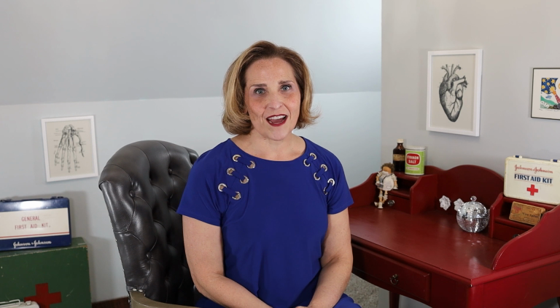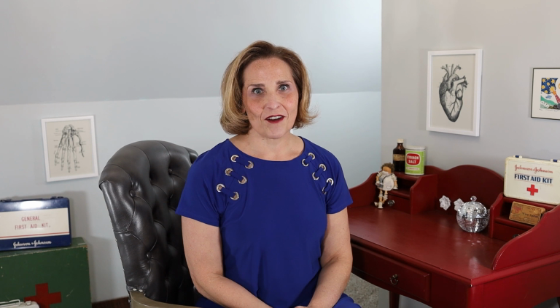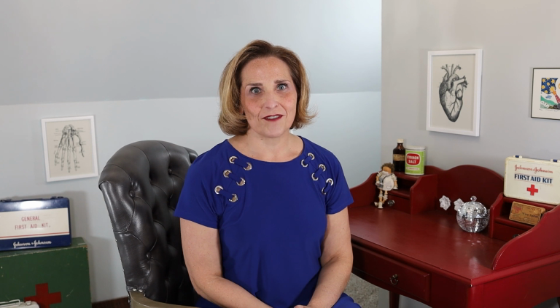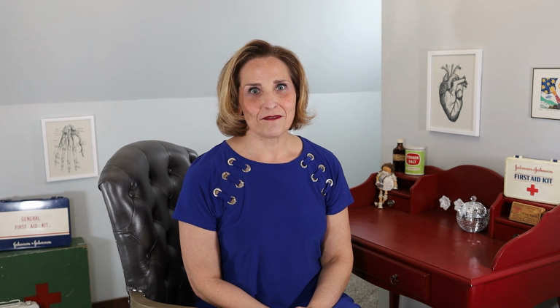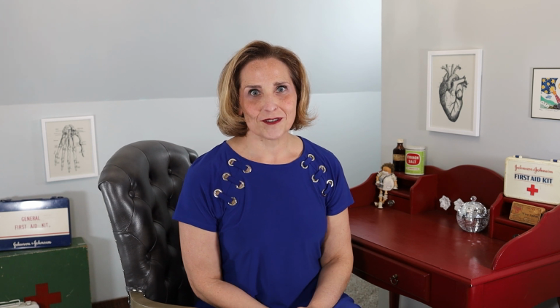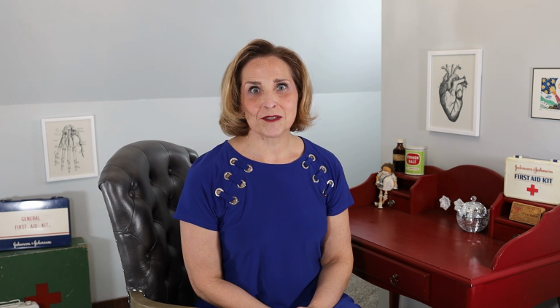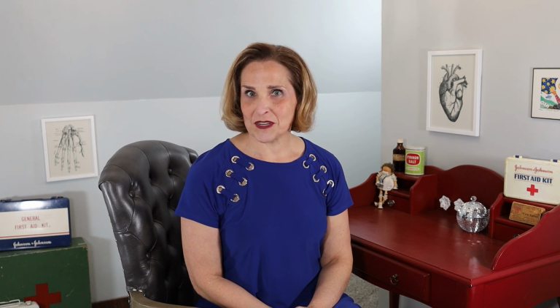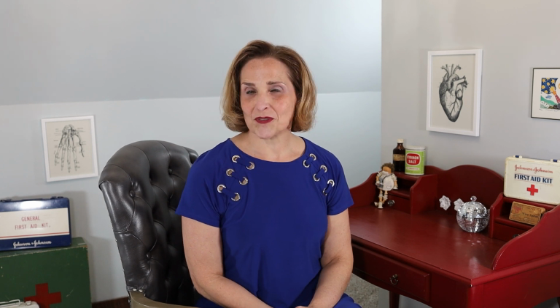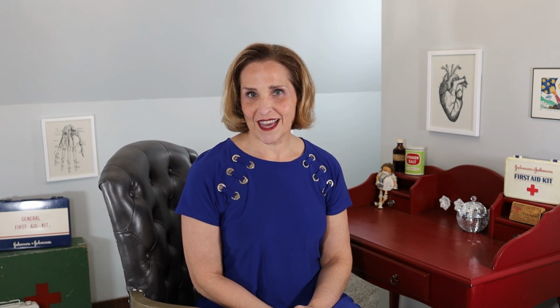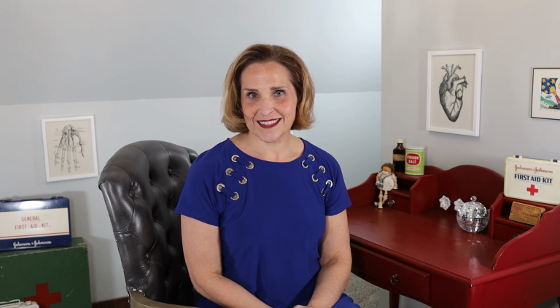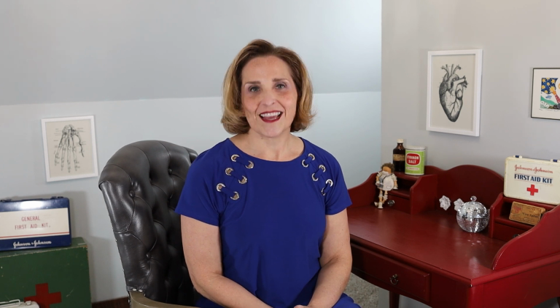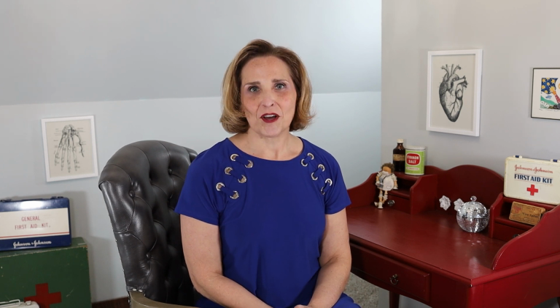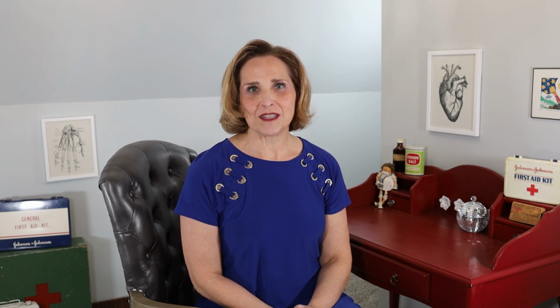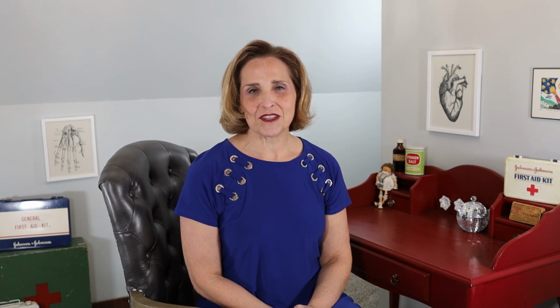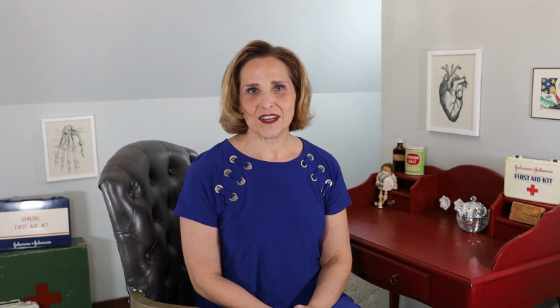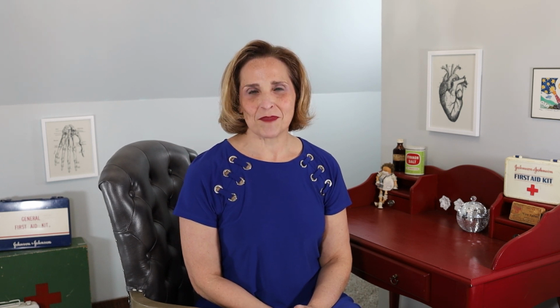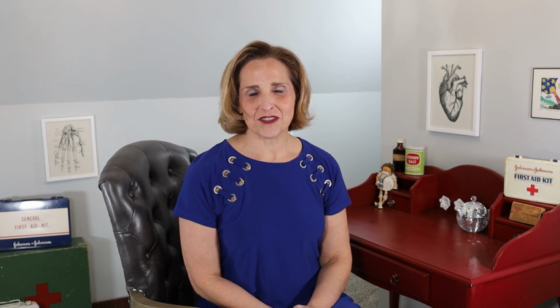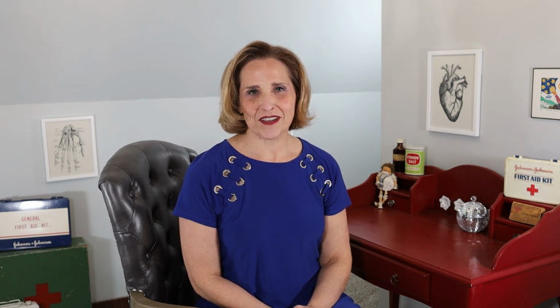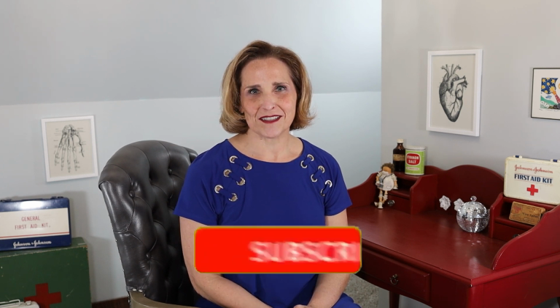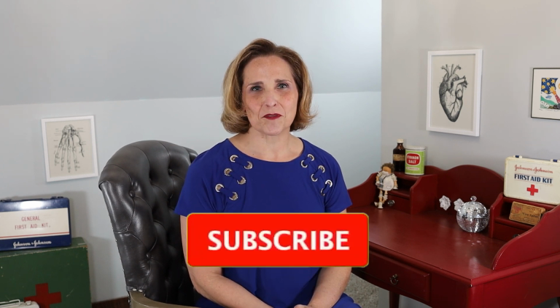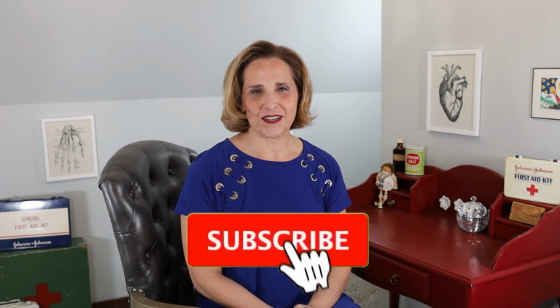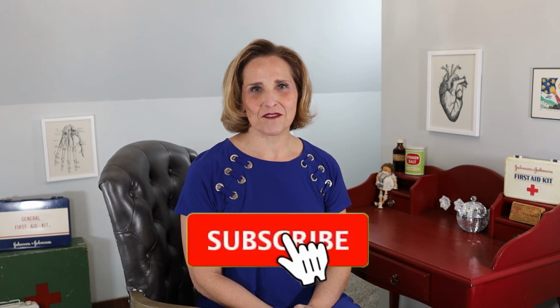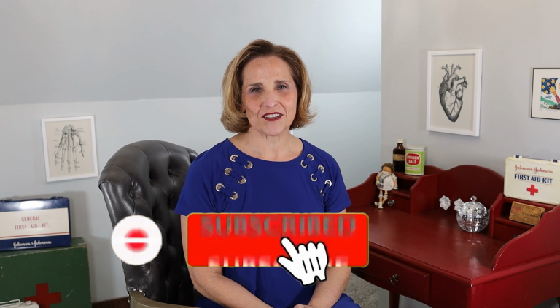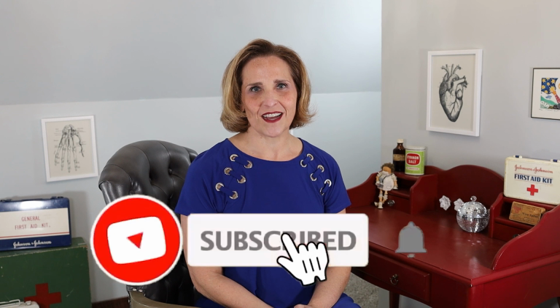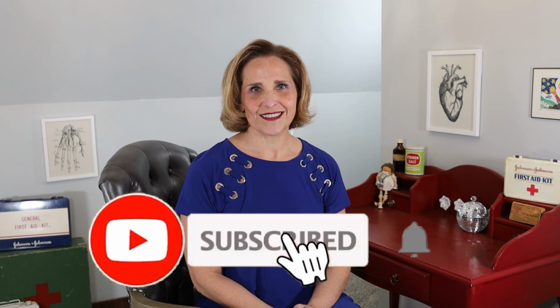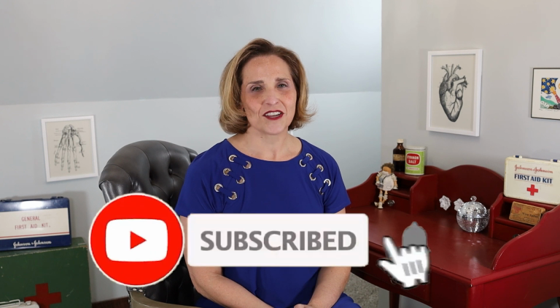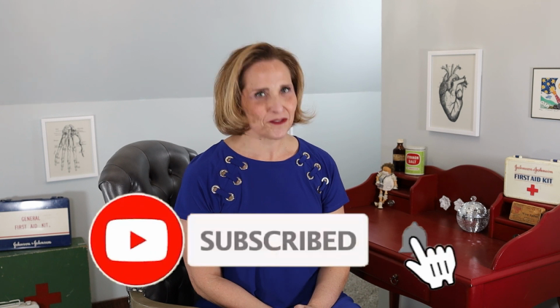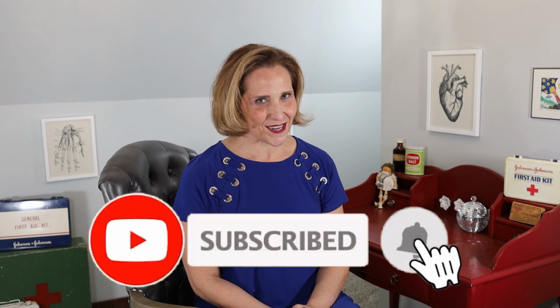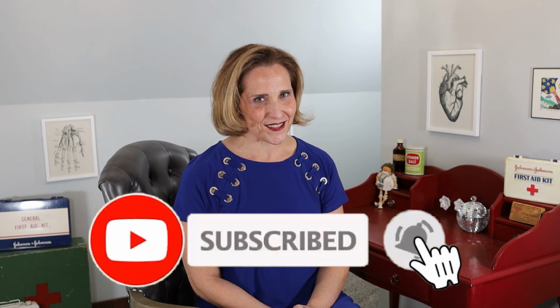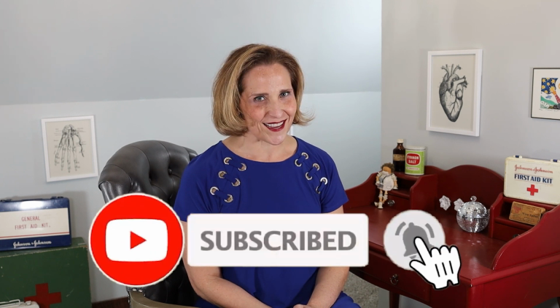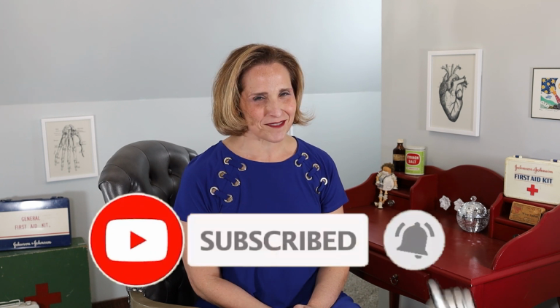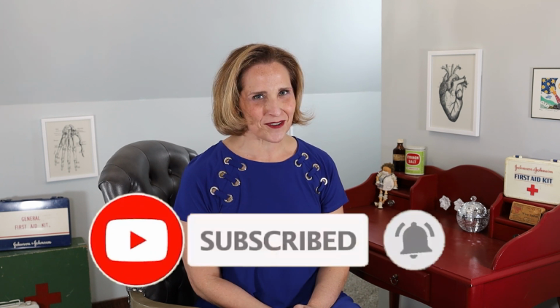Stay tuned for our next segment, where we're going to have our very first special guest help demonstrate some exercises for plantar fasciitis. Don't forget to like and subscribe!